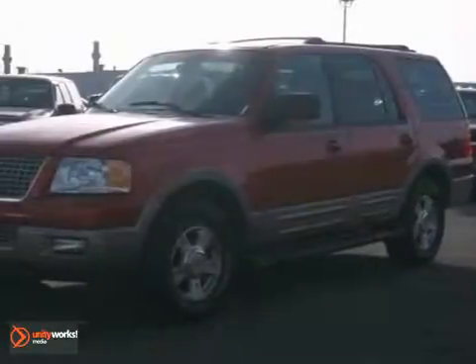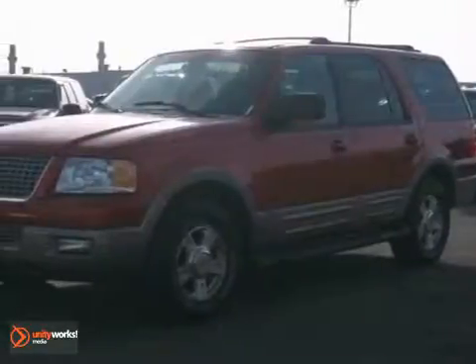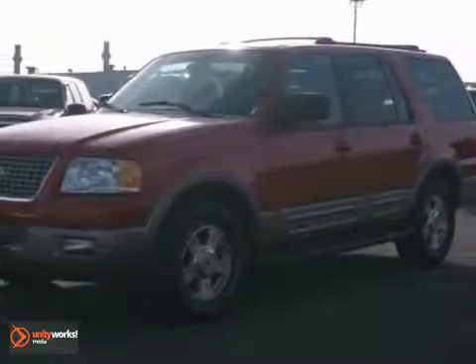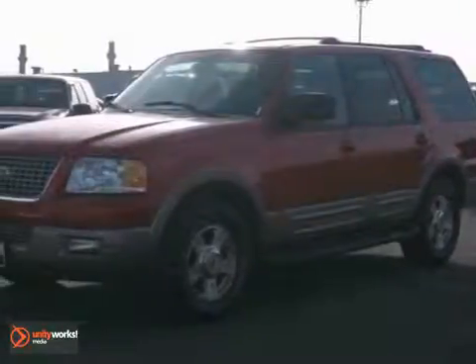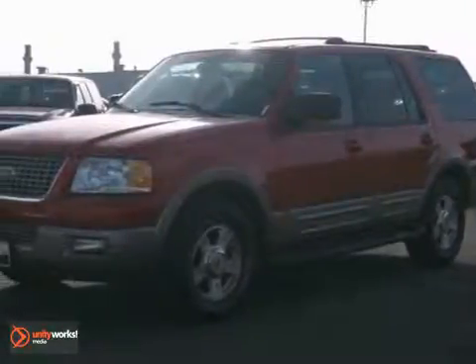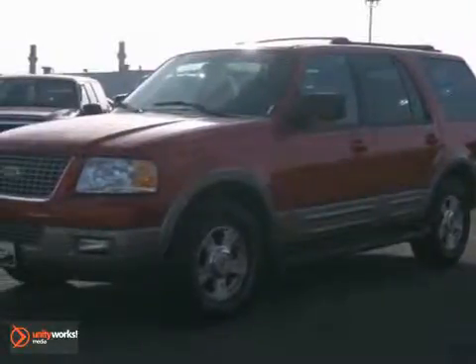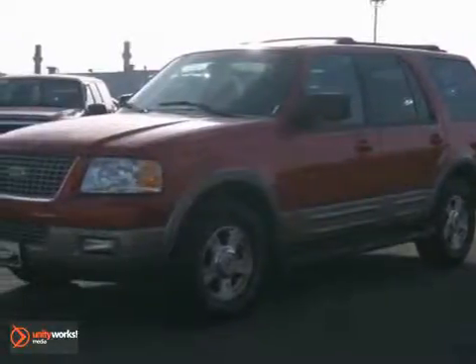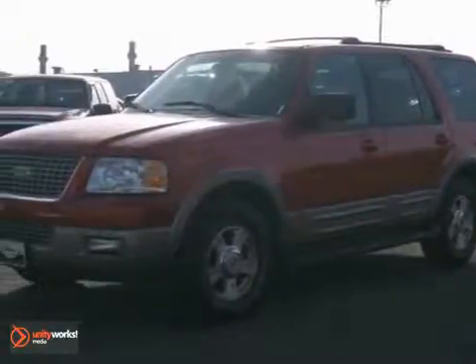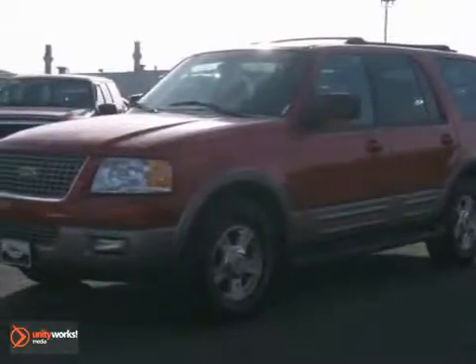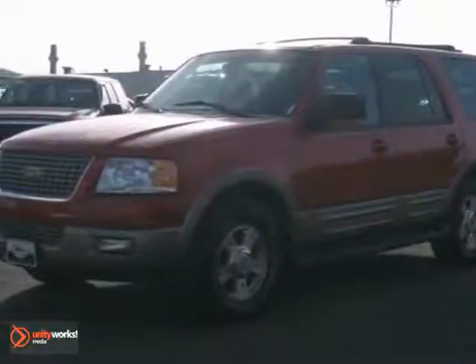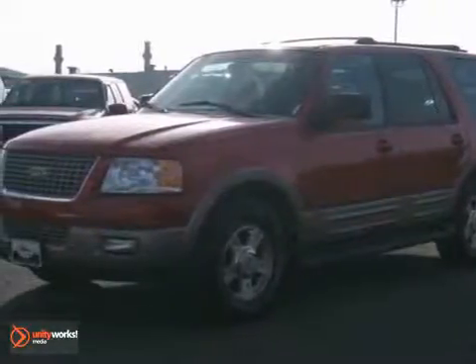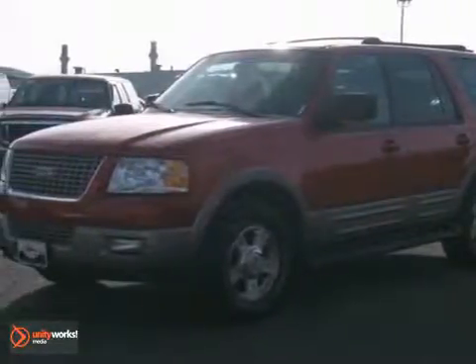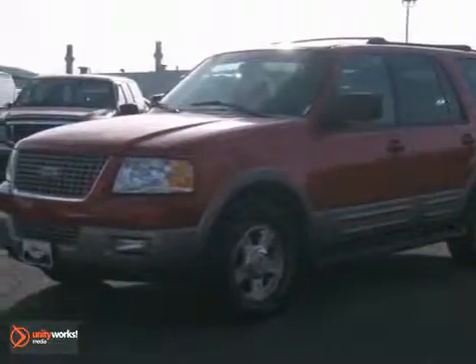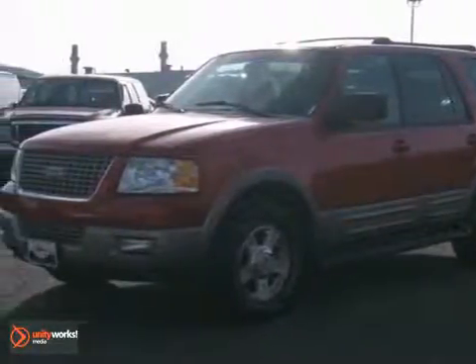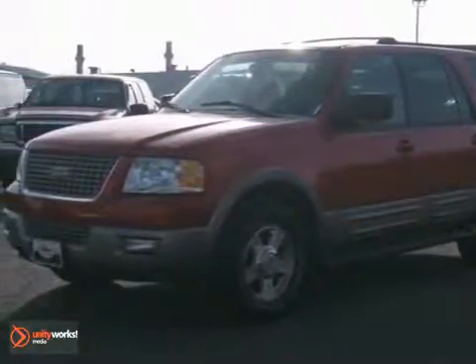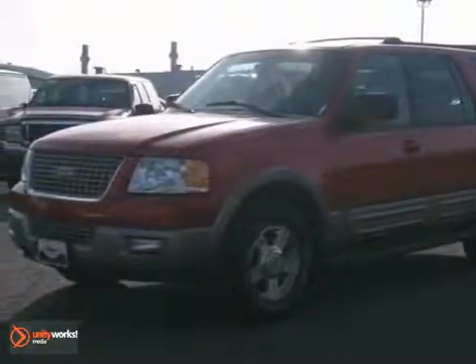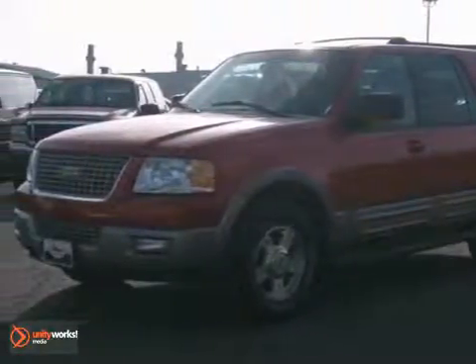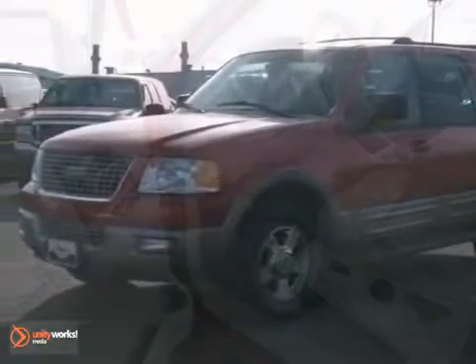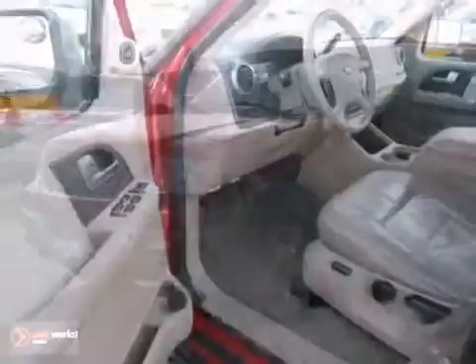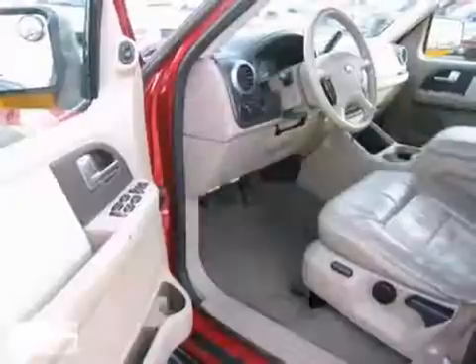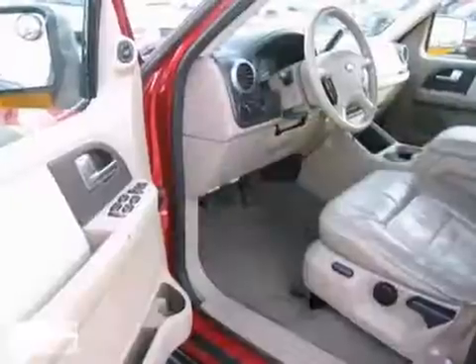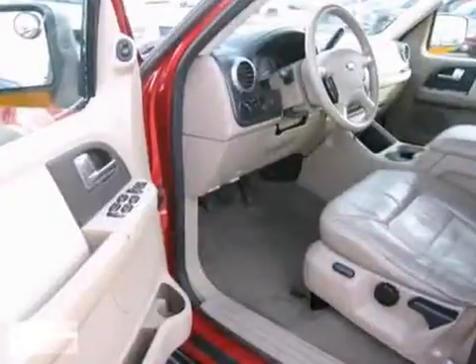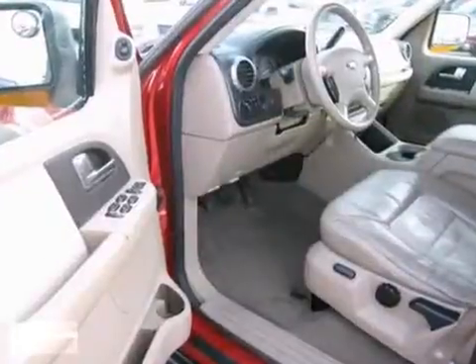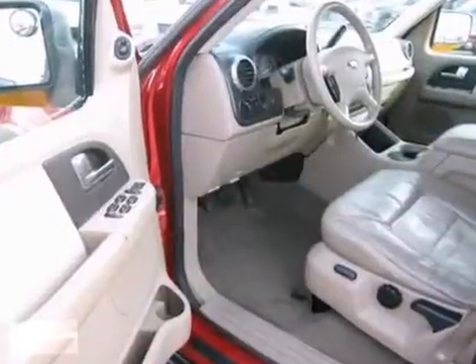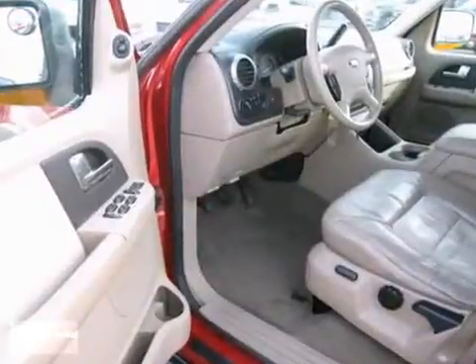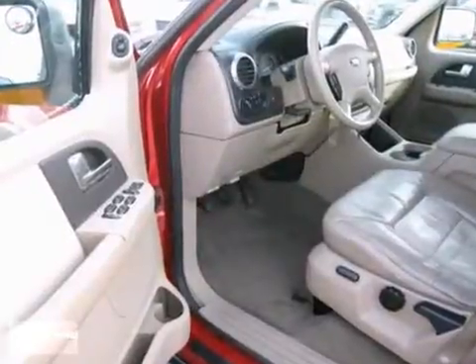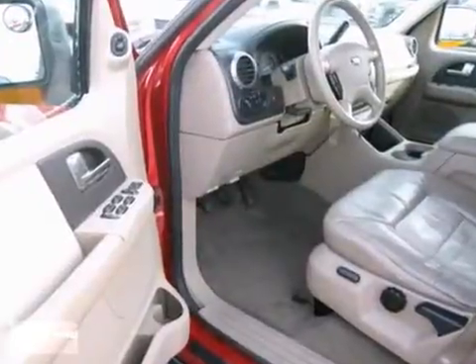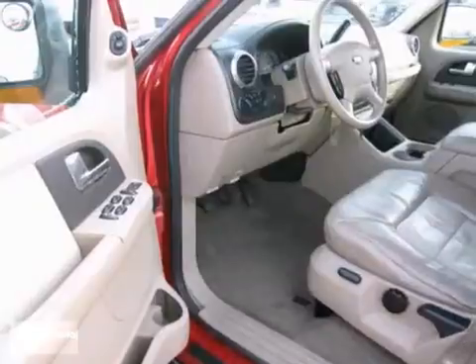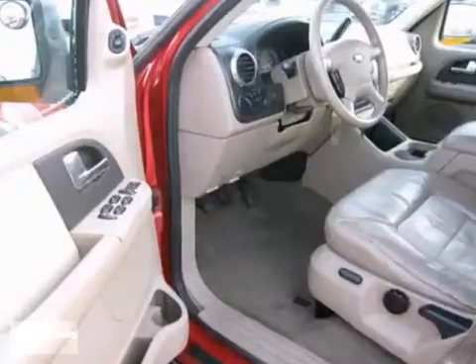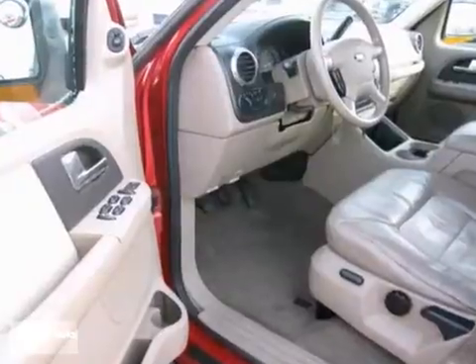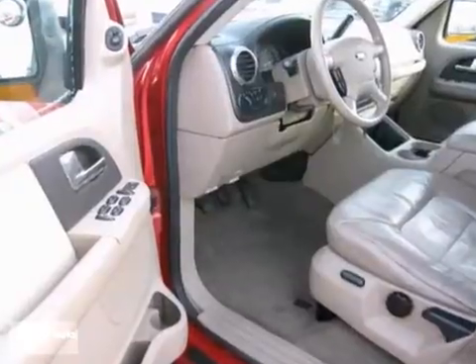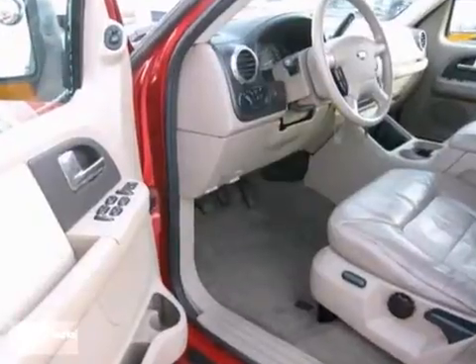Here's a nice 2003 Ford Expedition Eddie Bauer. It's a local trade with a clean, smoke and pet-free interior.